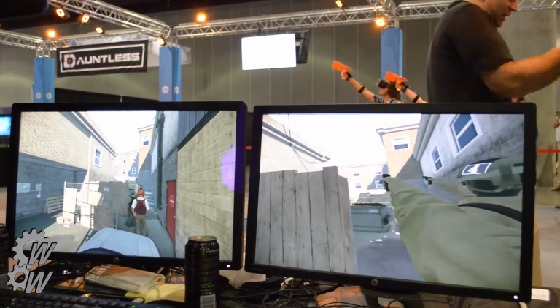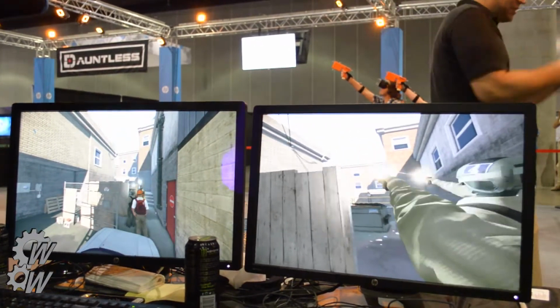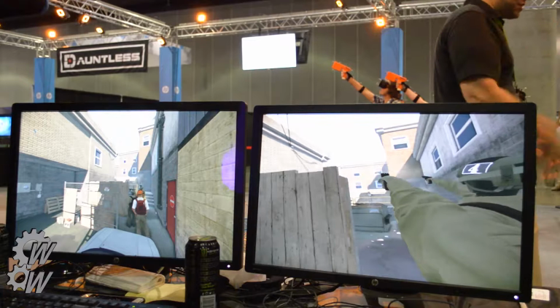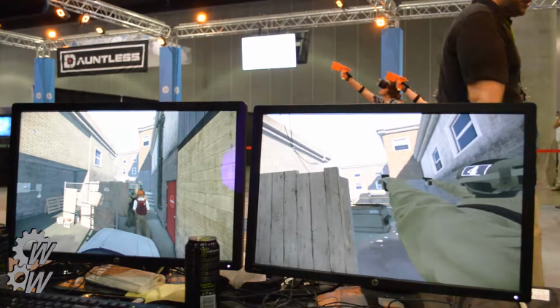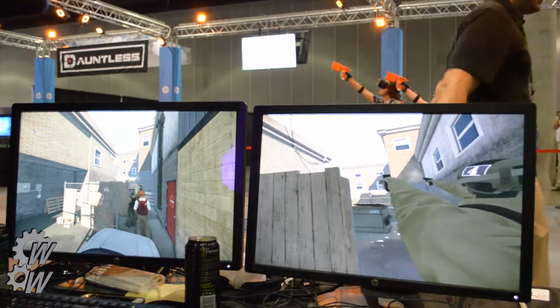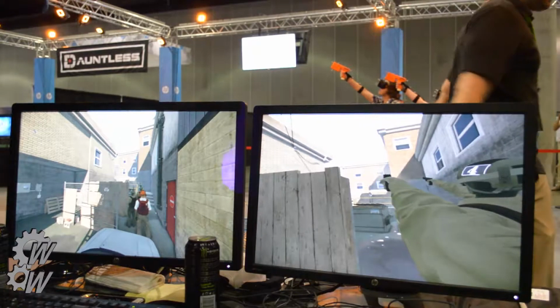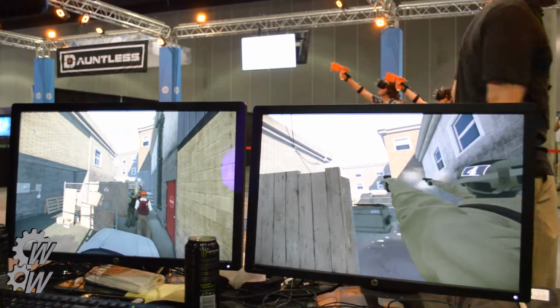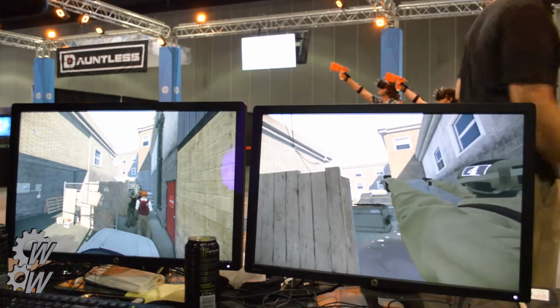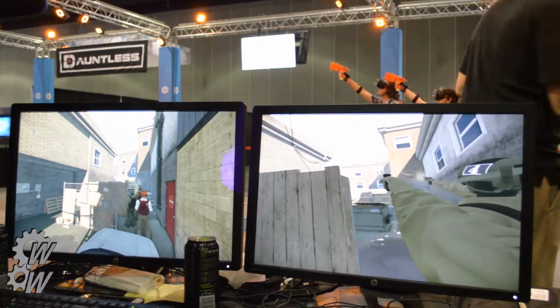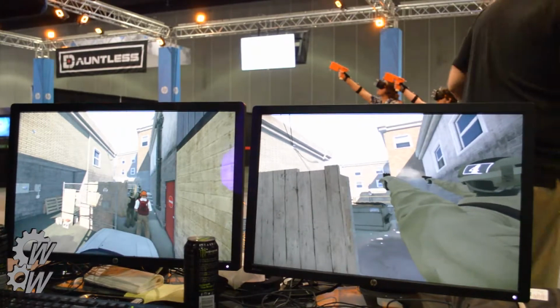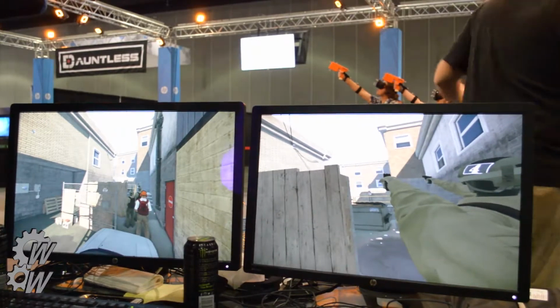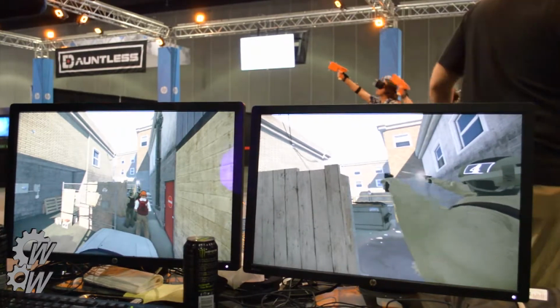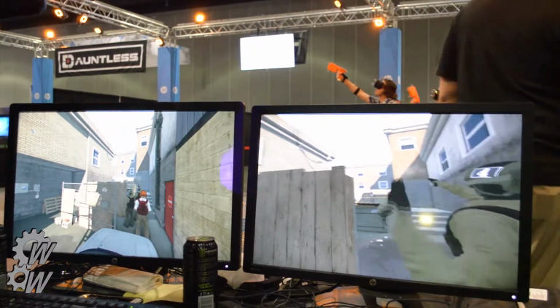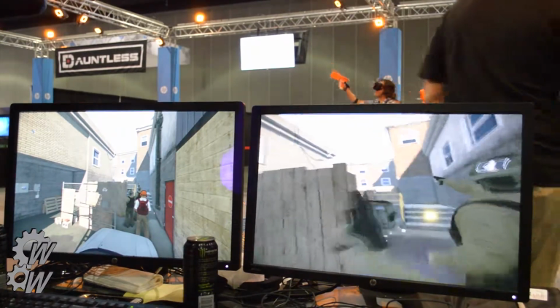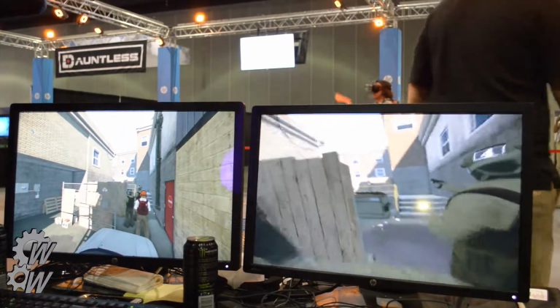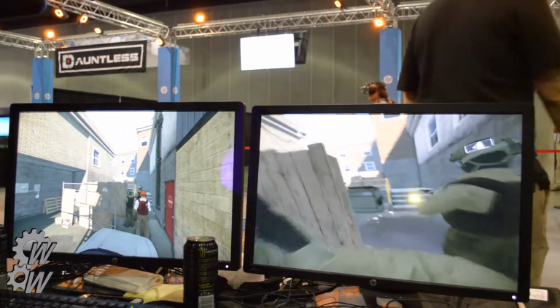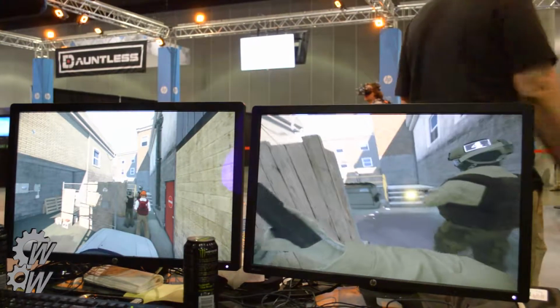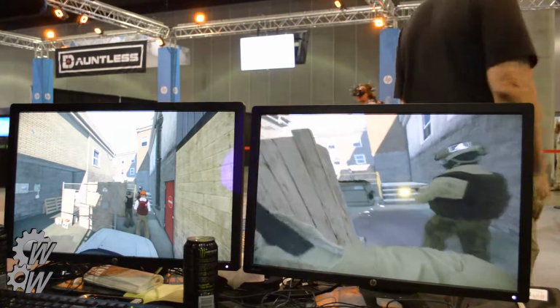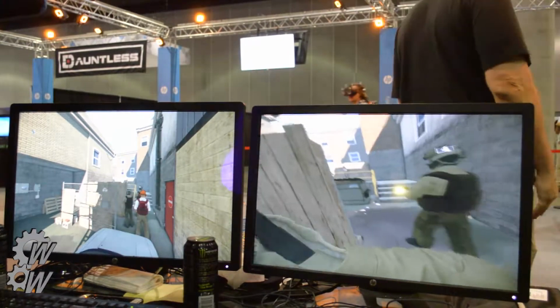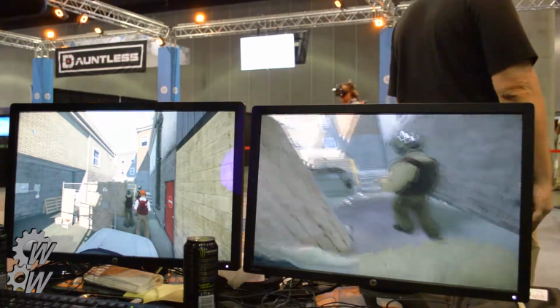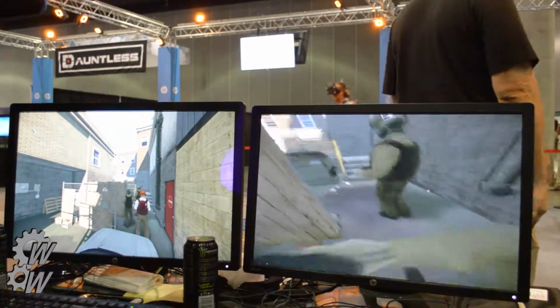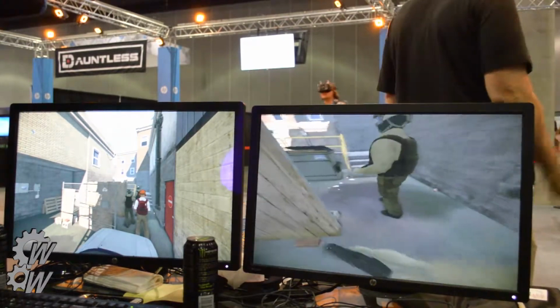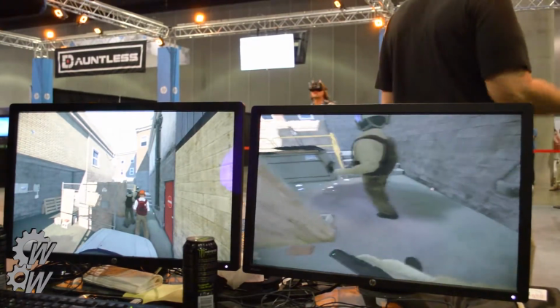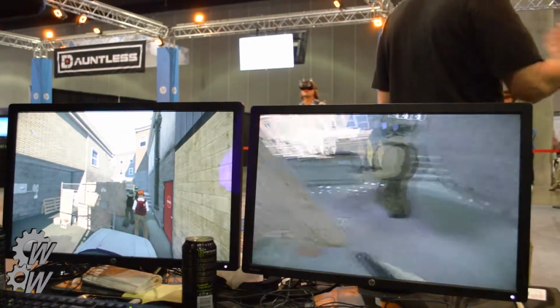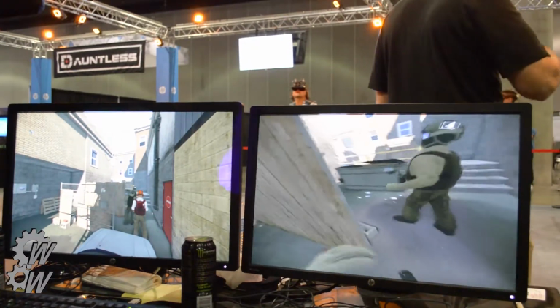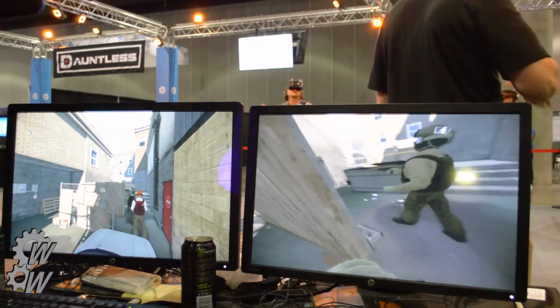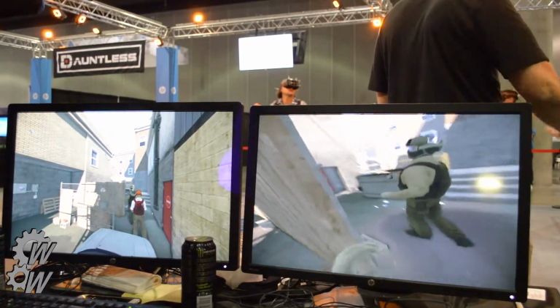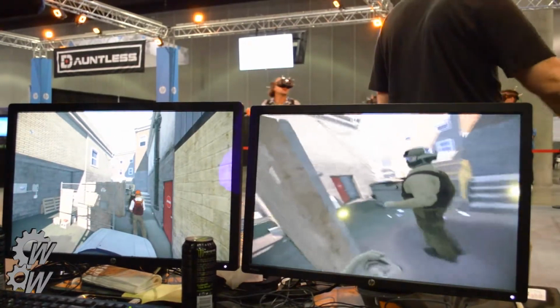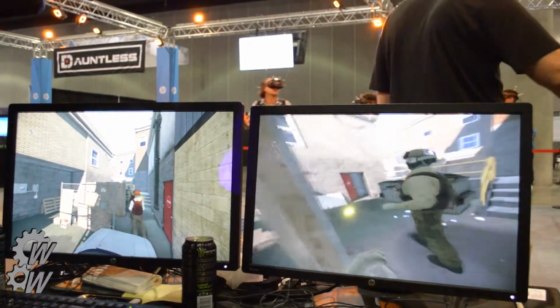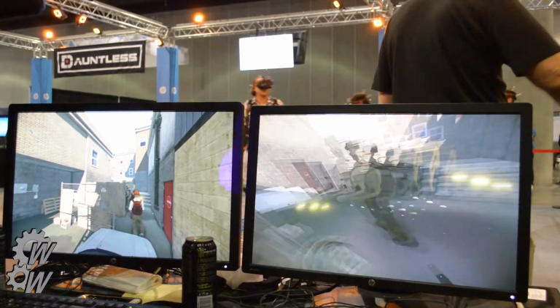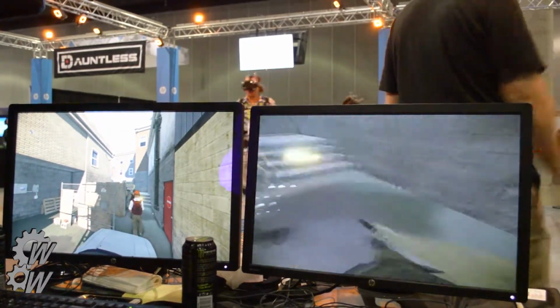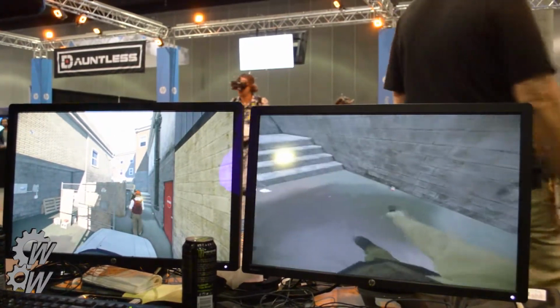Yes, there are stairs. Stepping up stairs is interesting, to say the least.